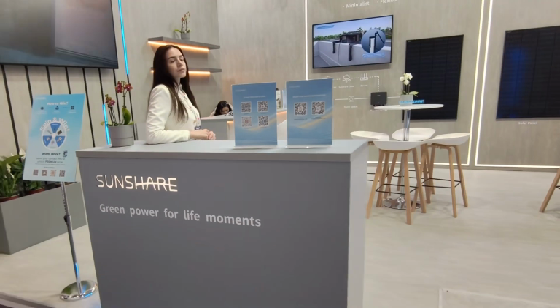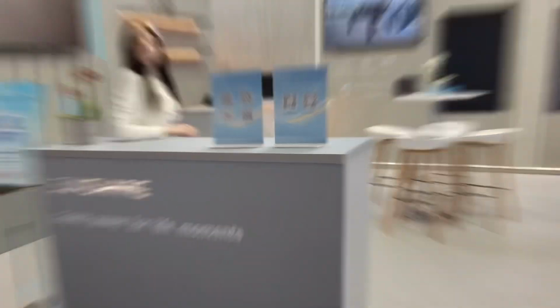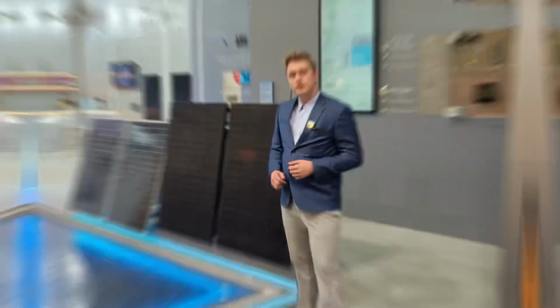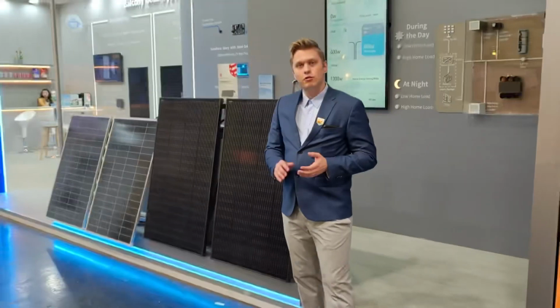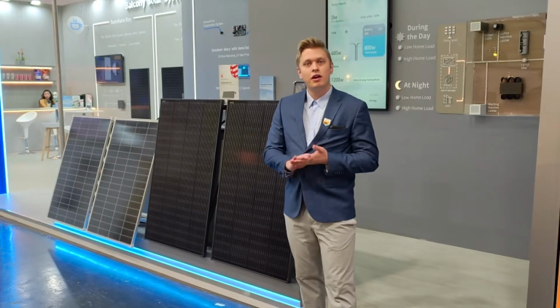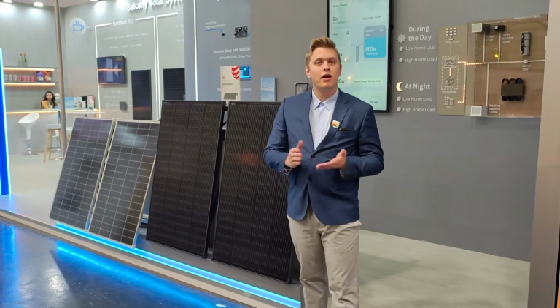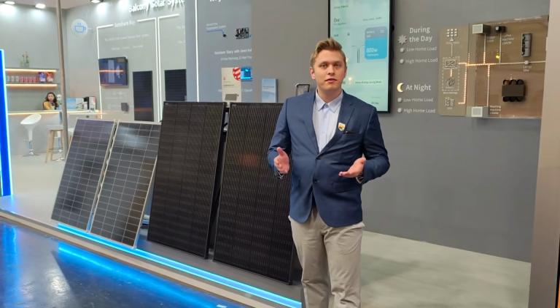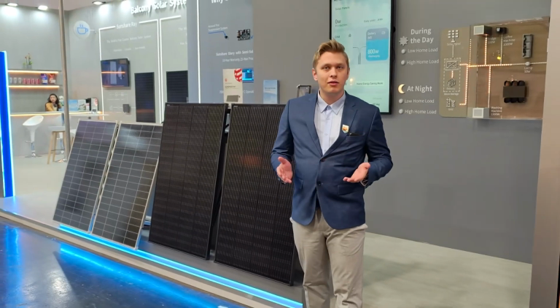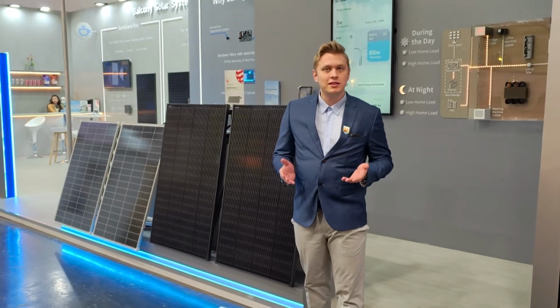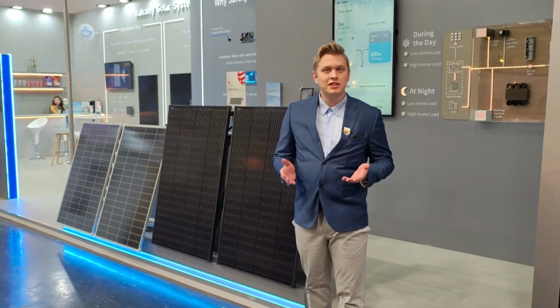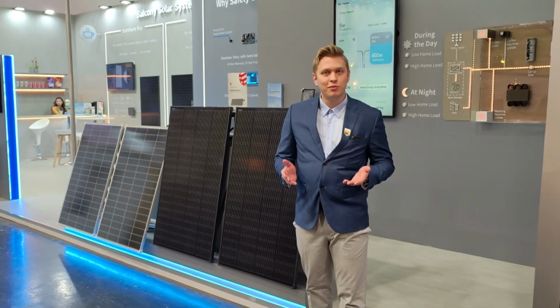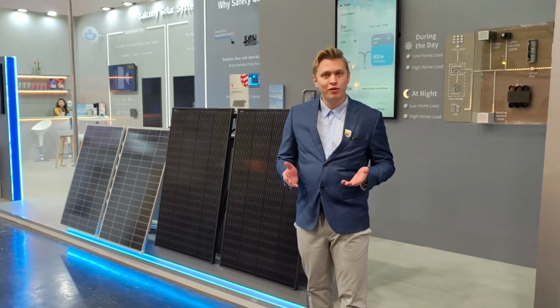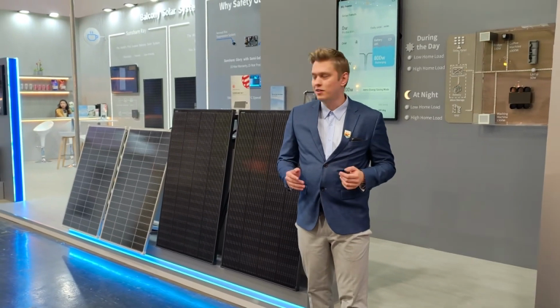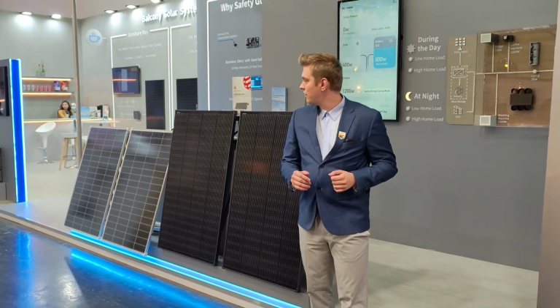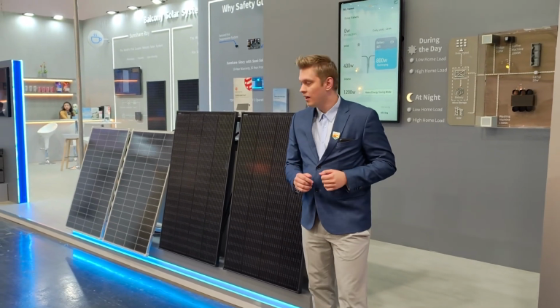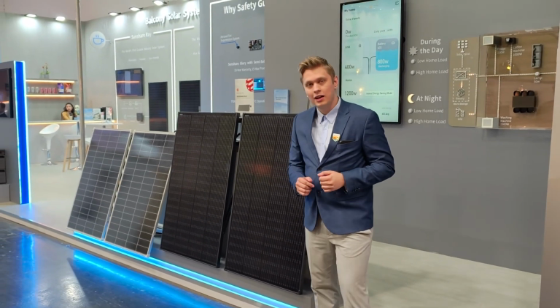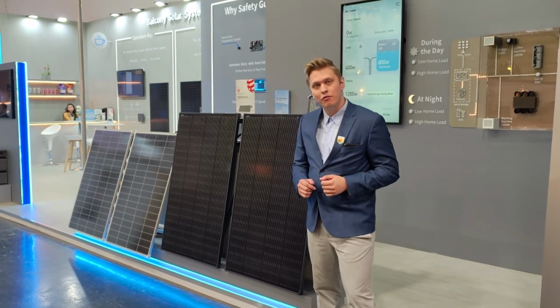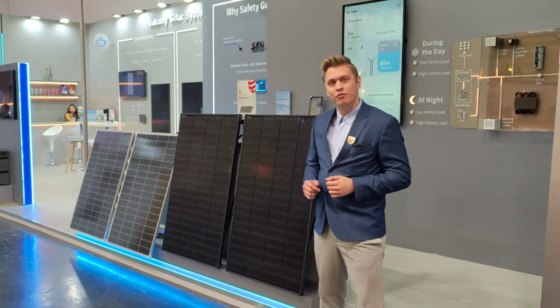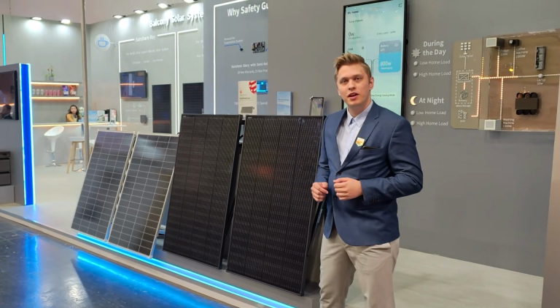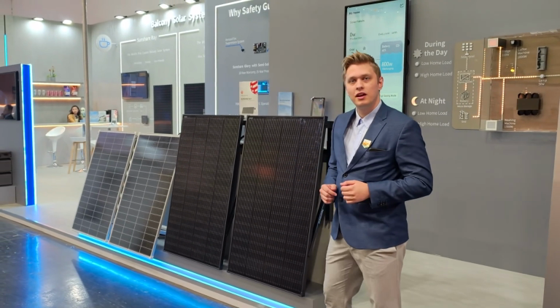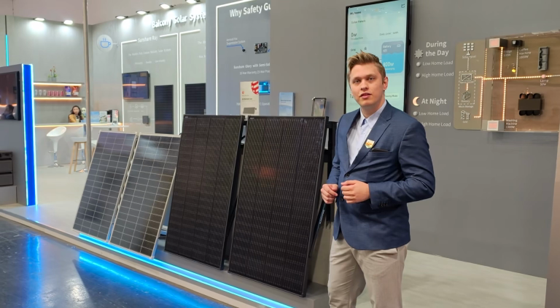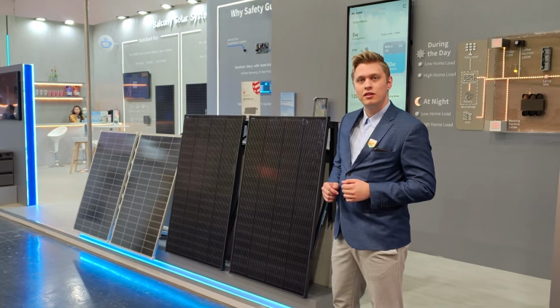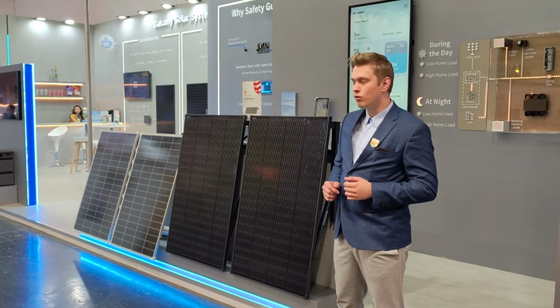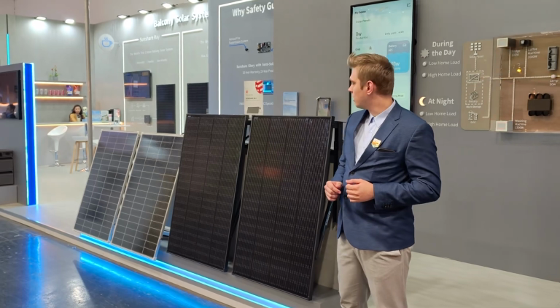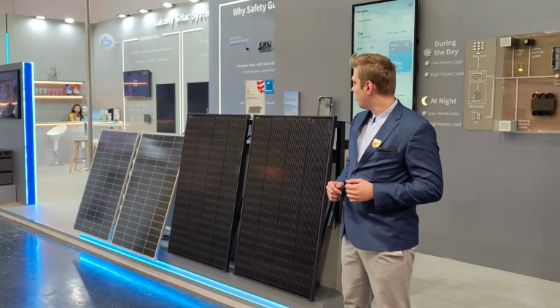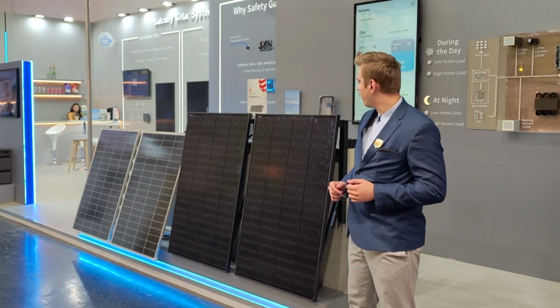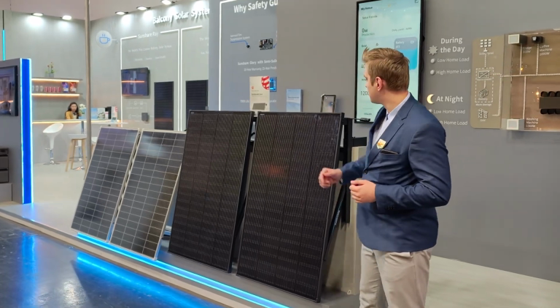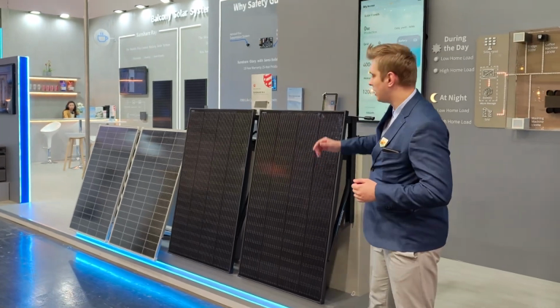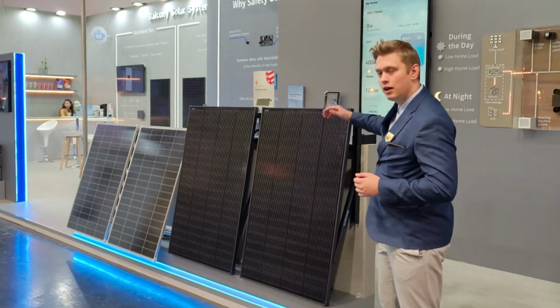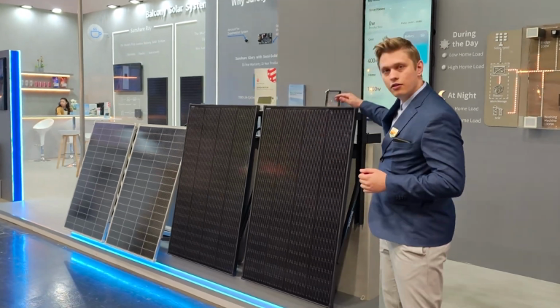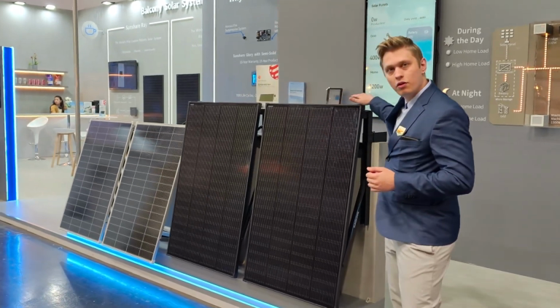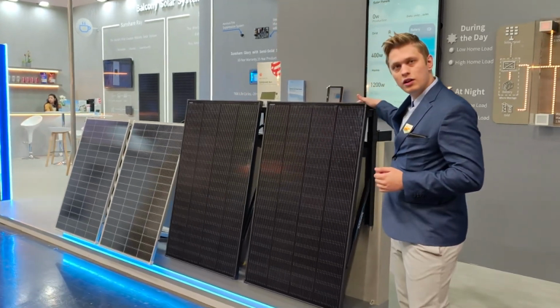So we arrived at our SunShare booth. Come with me and have a look at our first highlight of products.